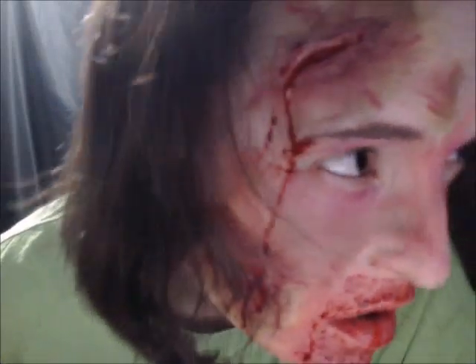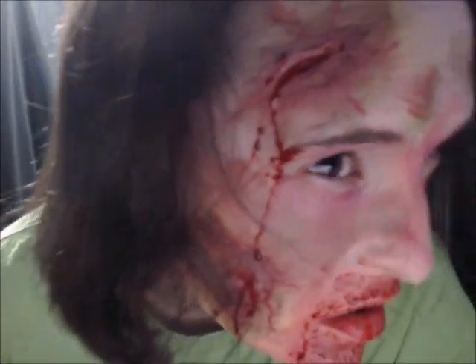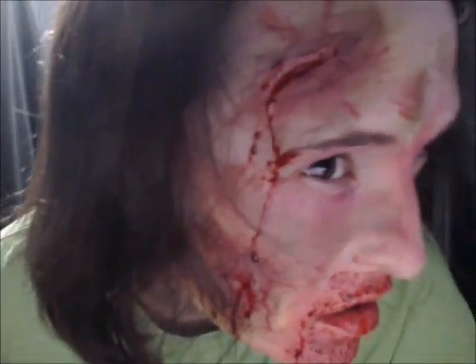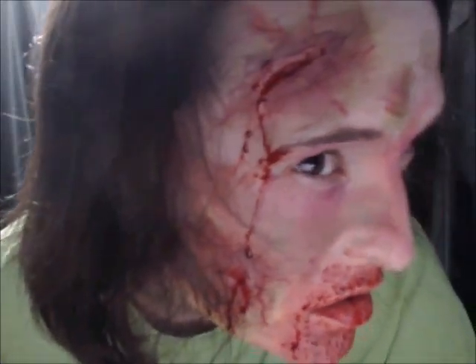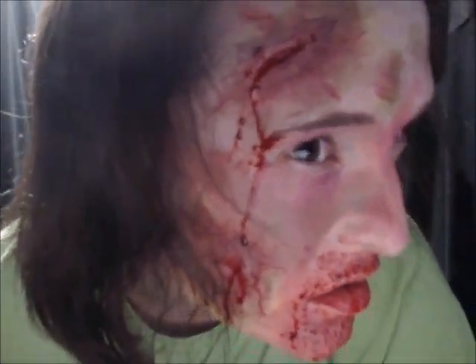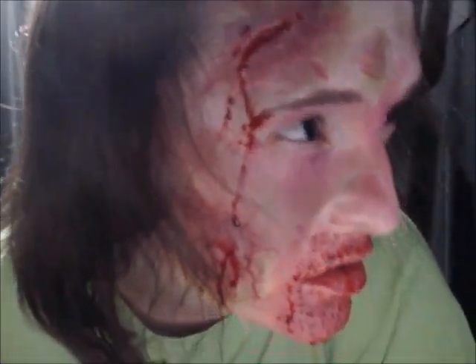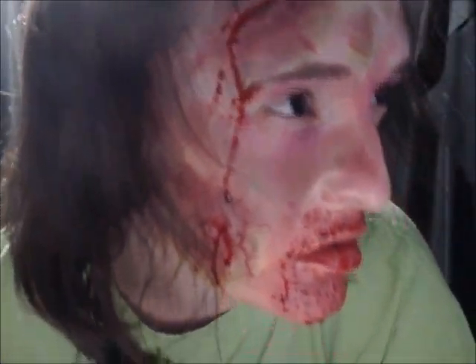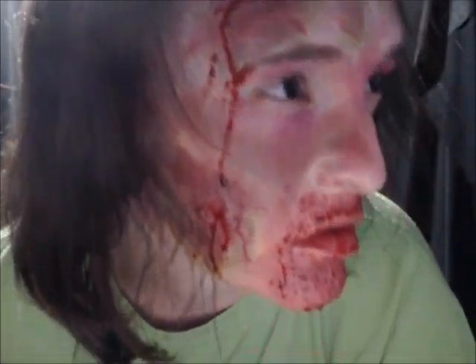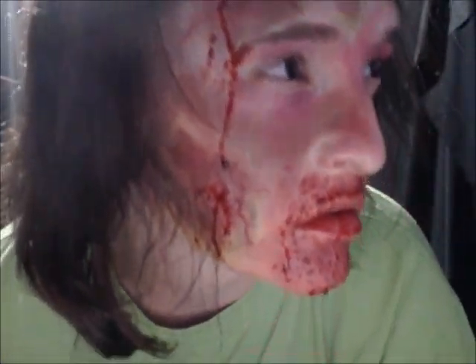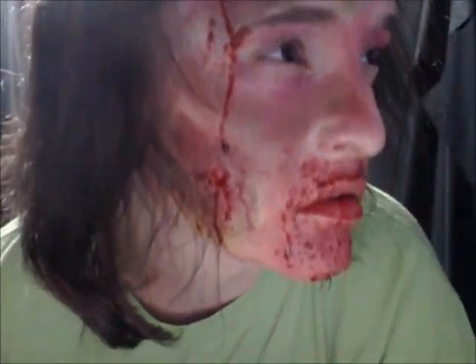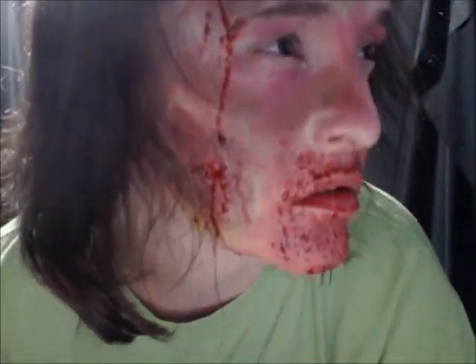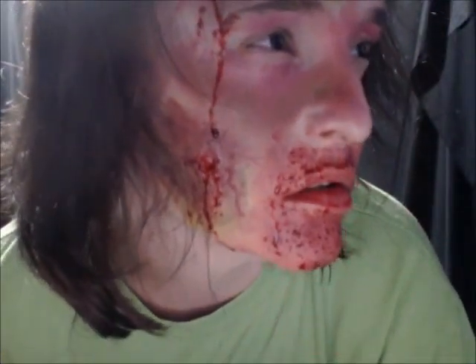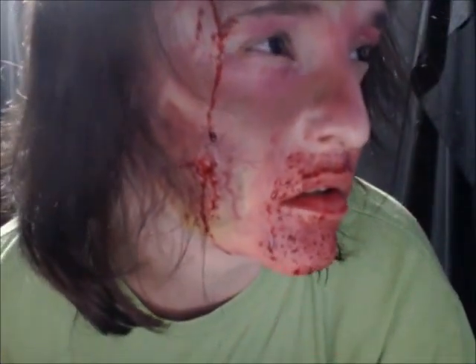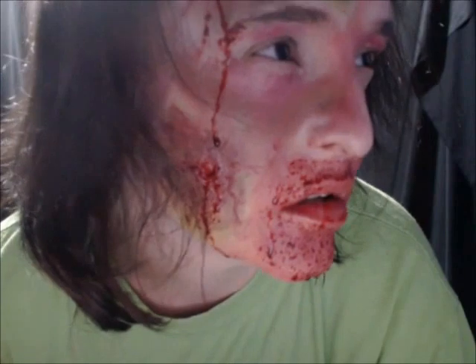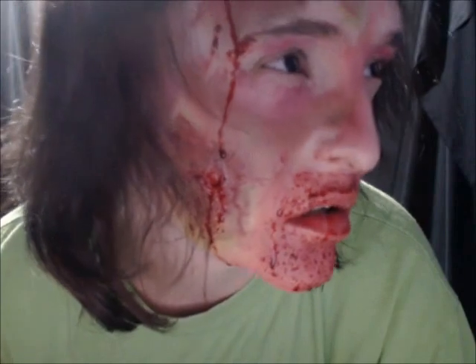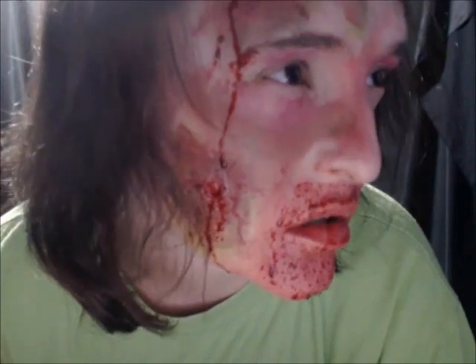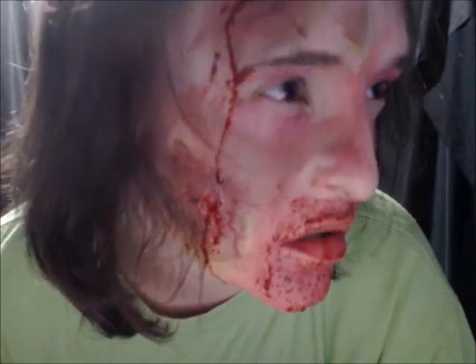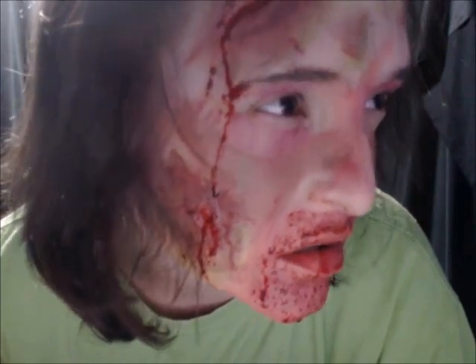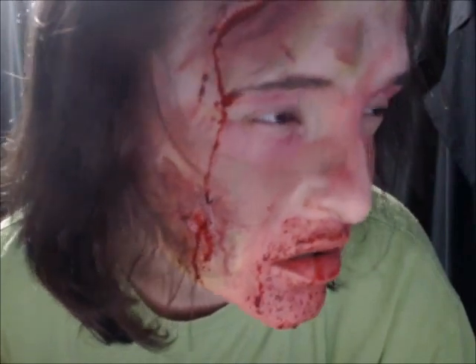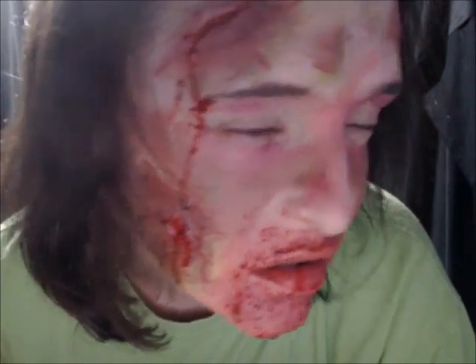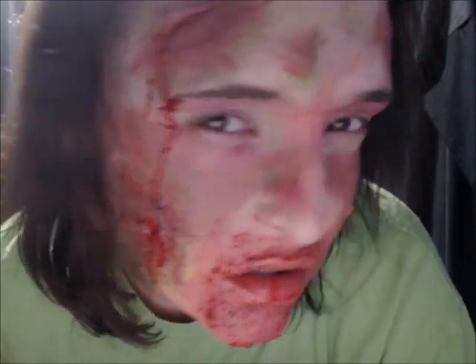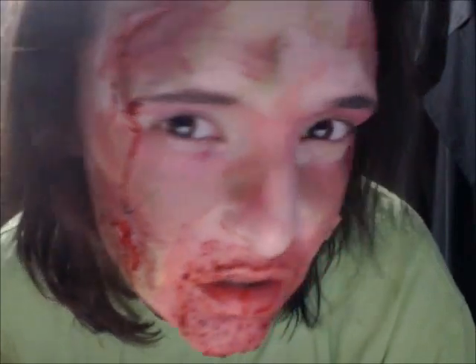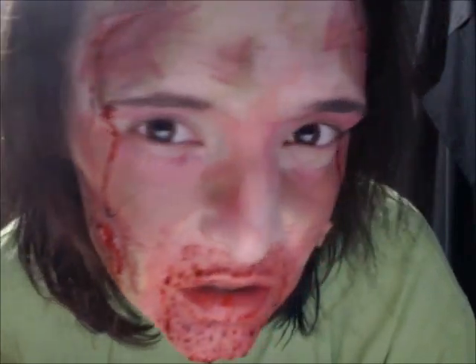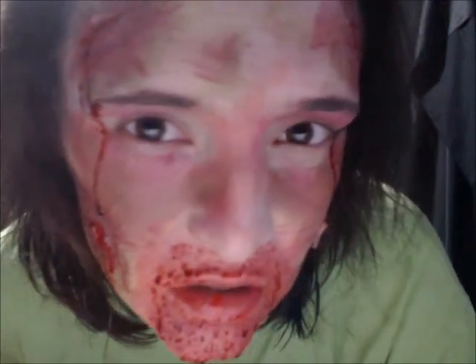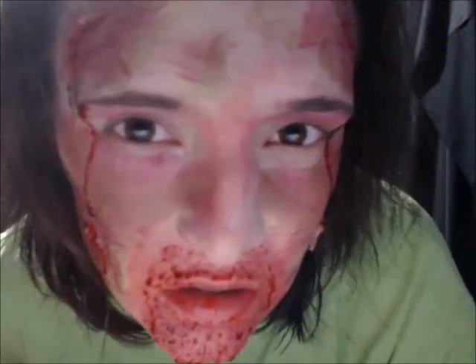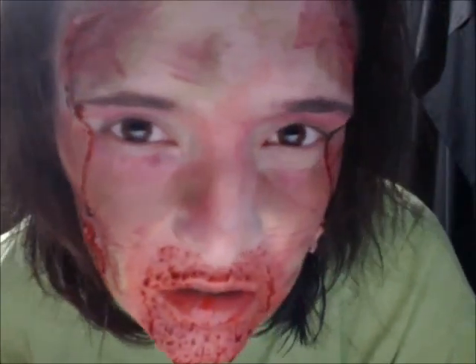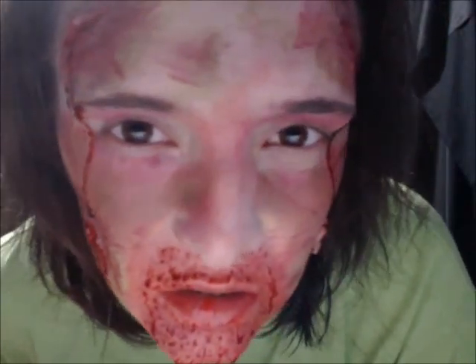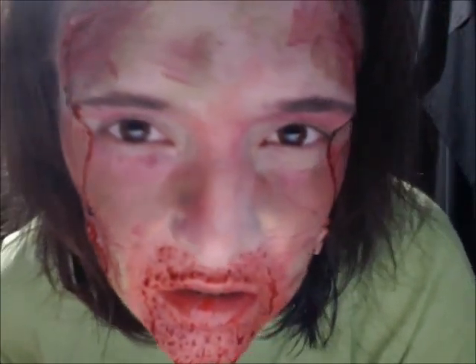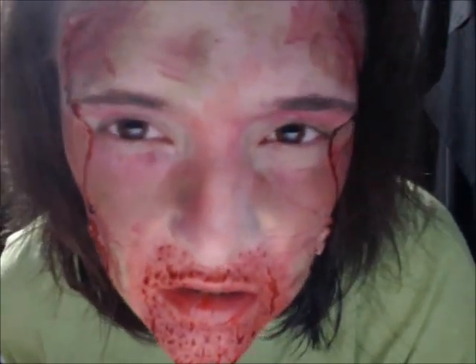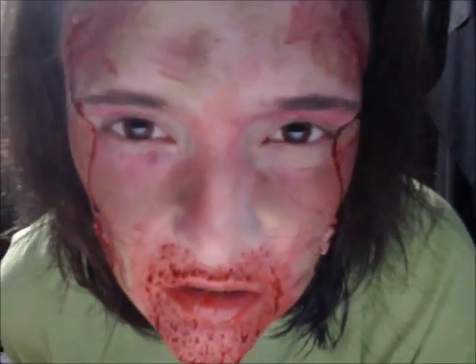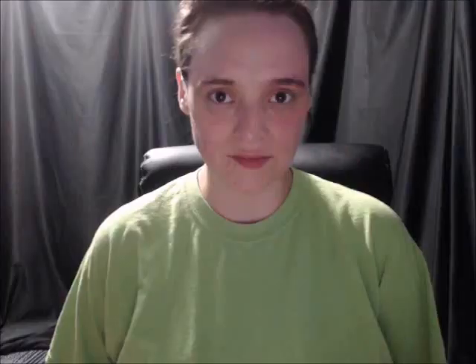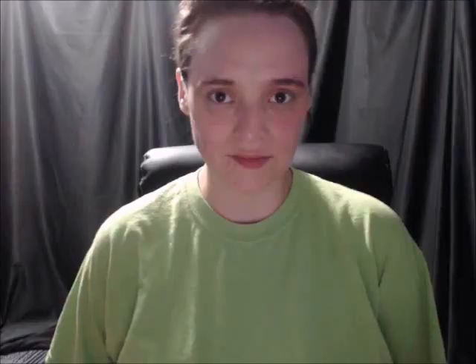Hello everyone, welcome to my YouTube channel. This is my zombie makeup tutorial. If you would like to see how I achieve this look, please keep watching.